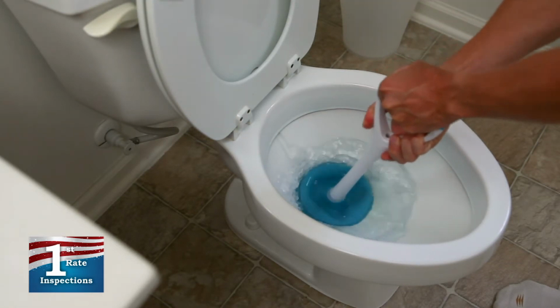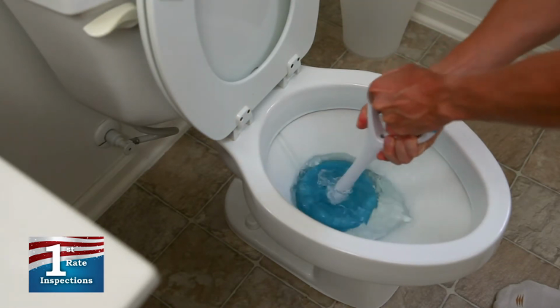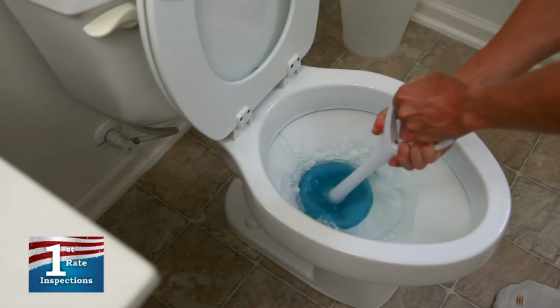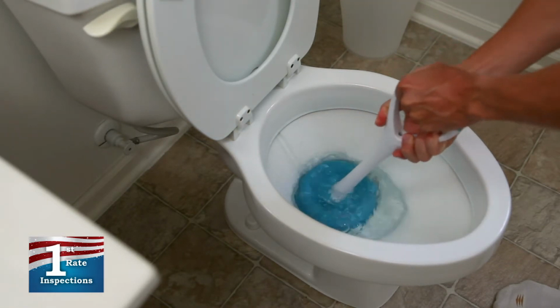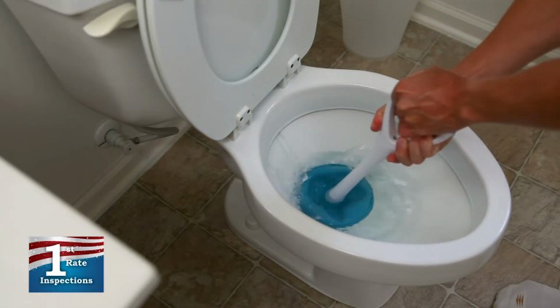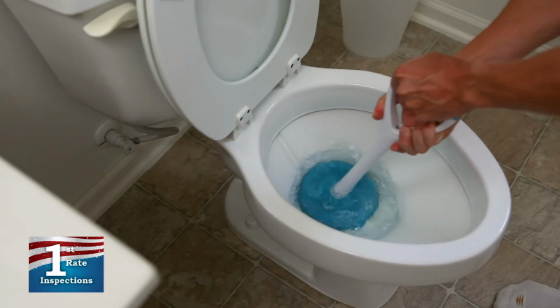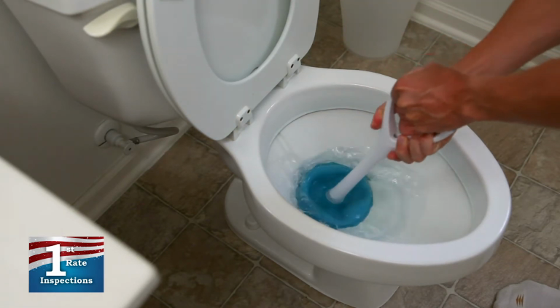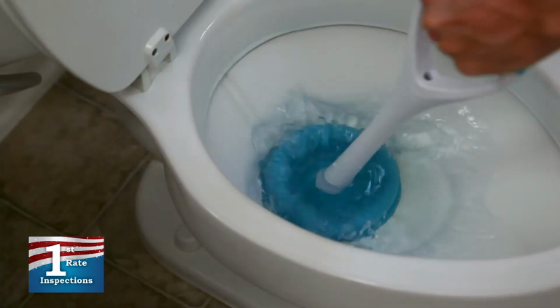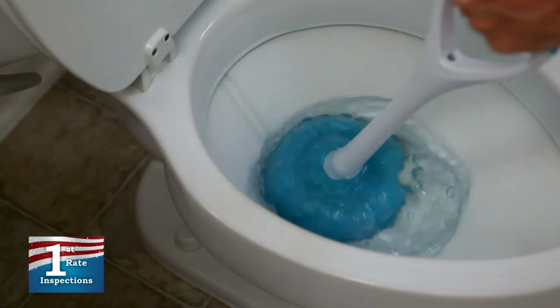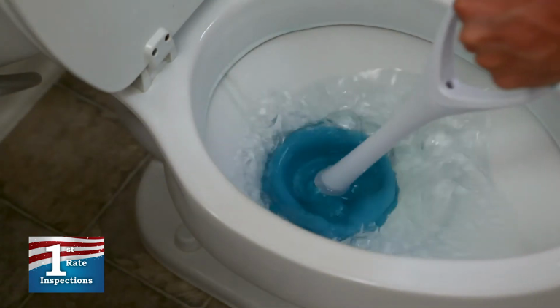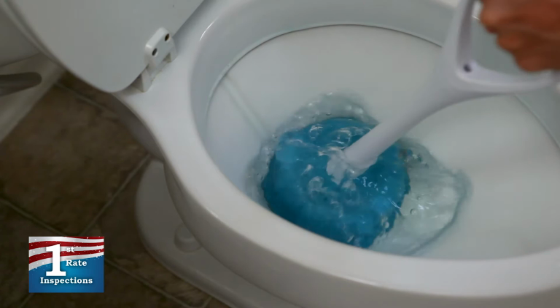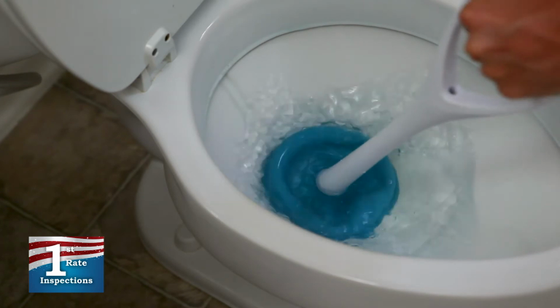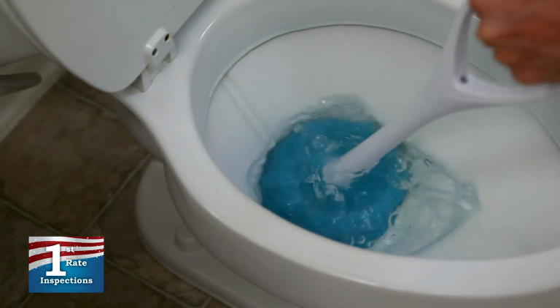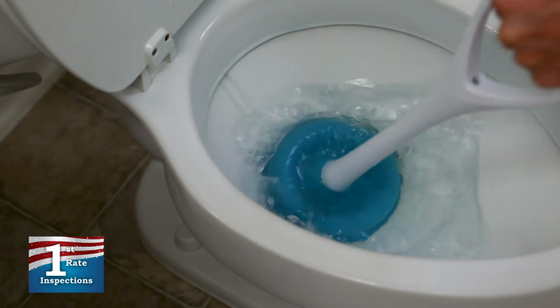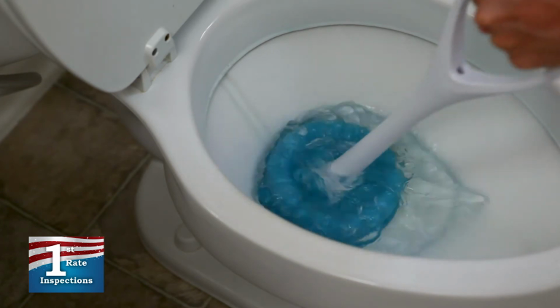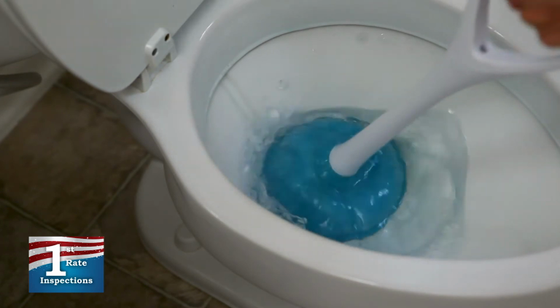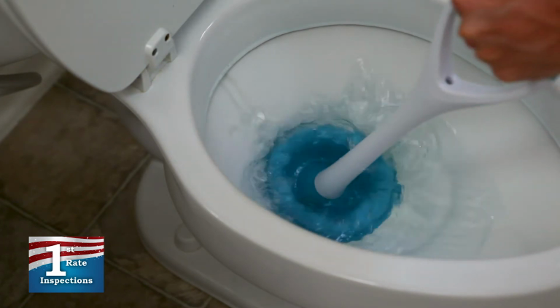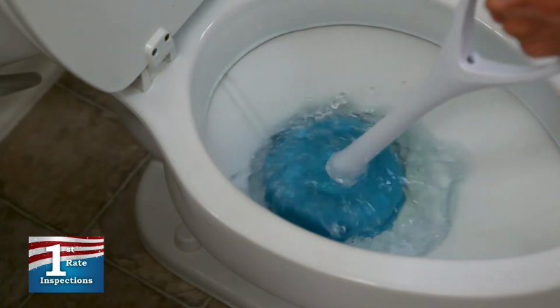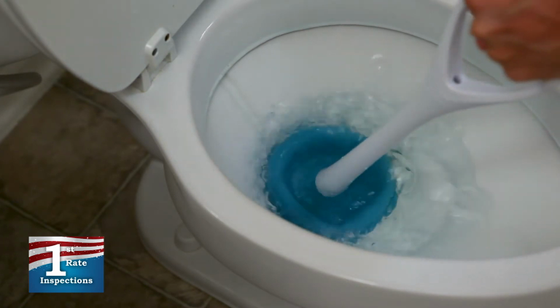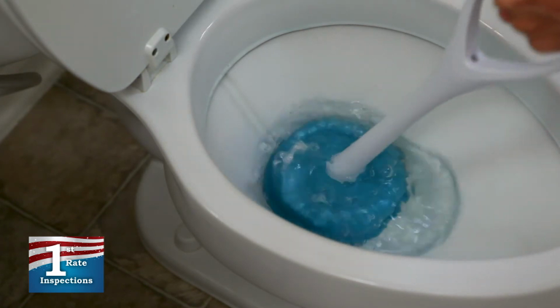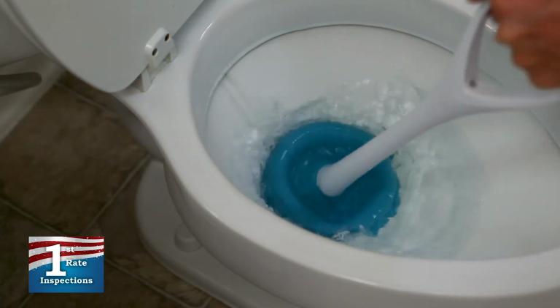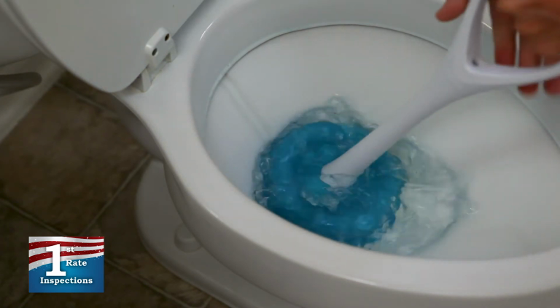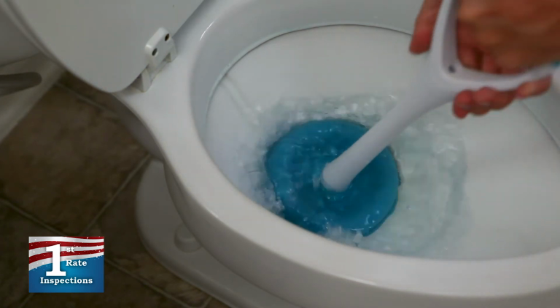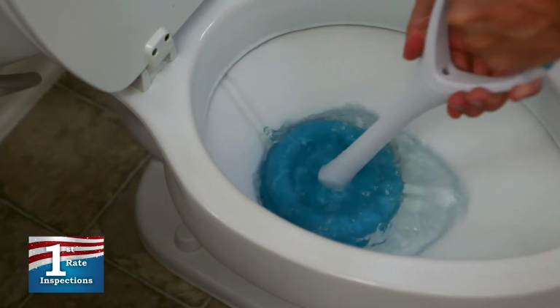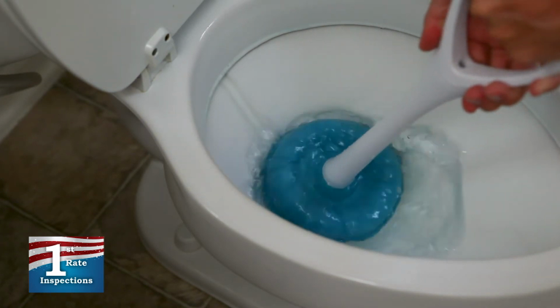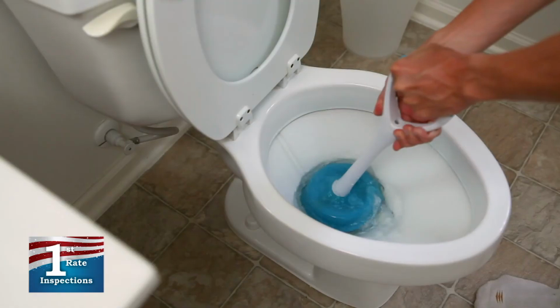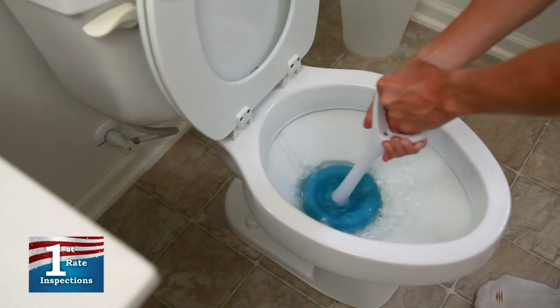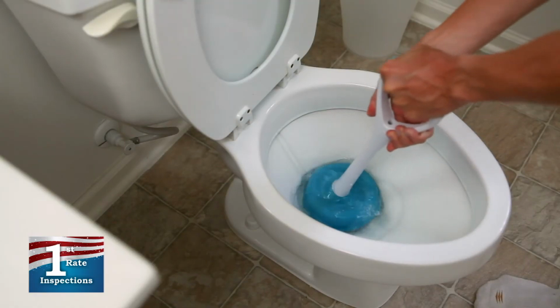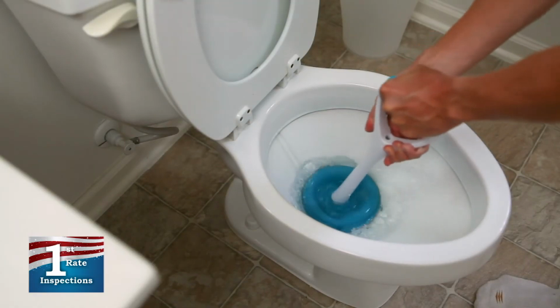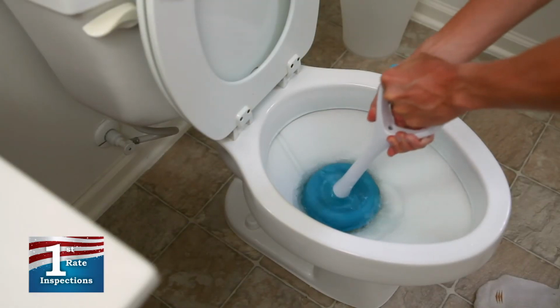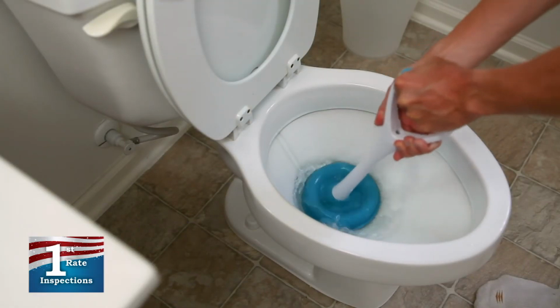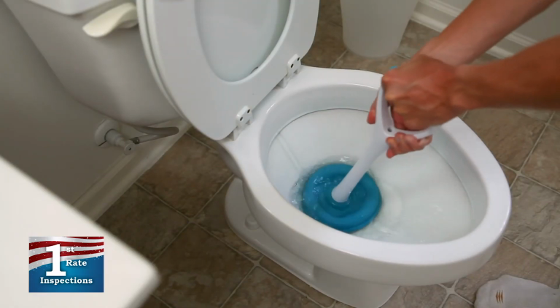At this point, the toilet is ready to be plunged. After a few seconds of plunging, you should be able to hear air moving through the trap.